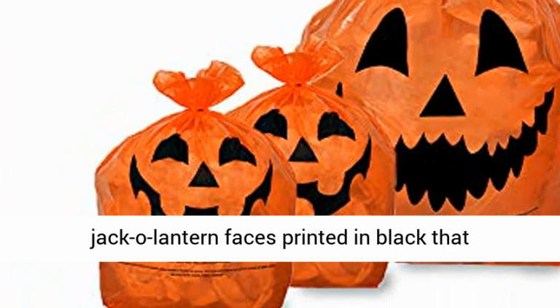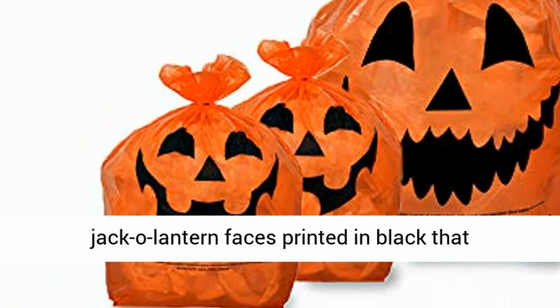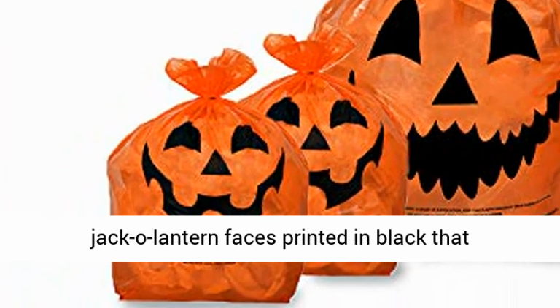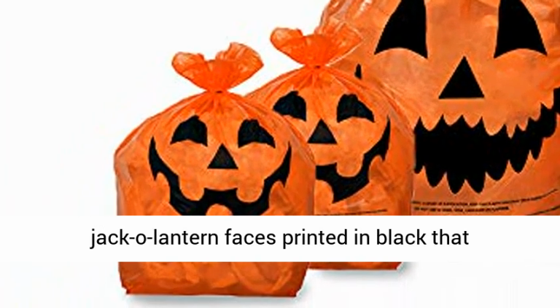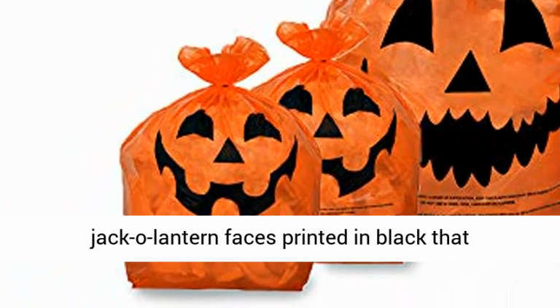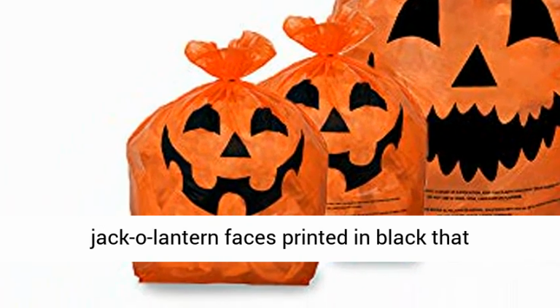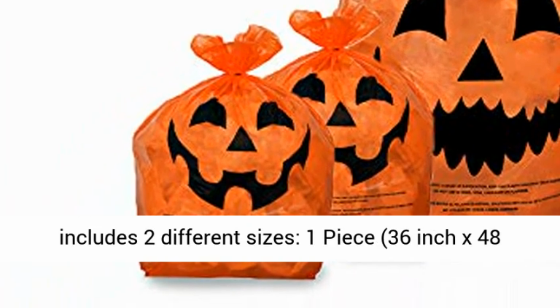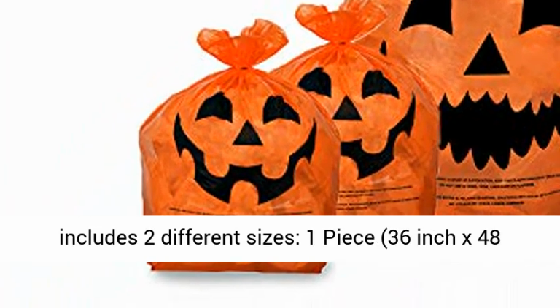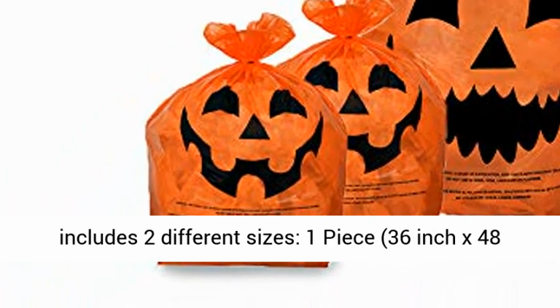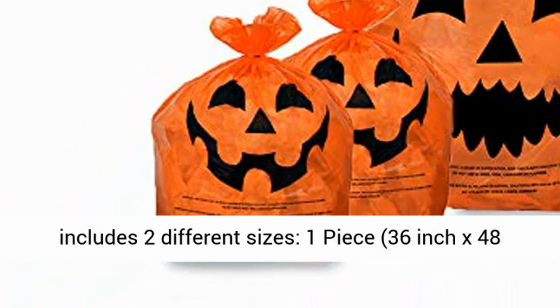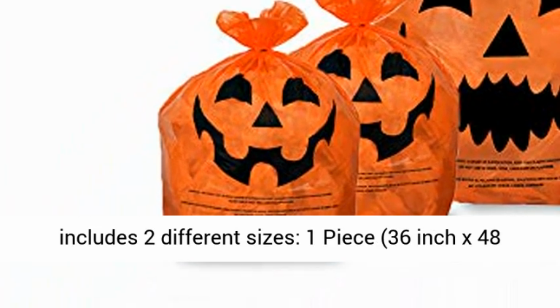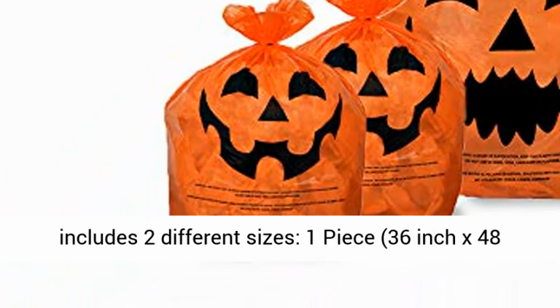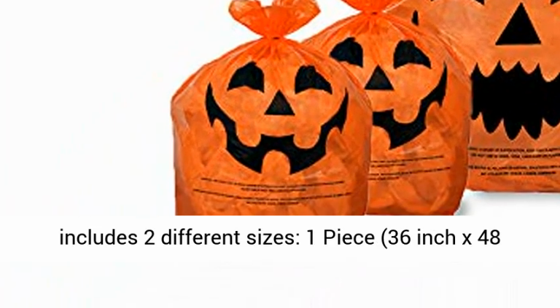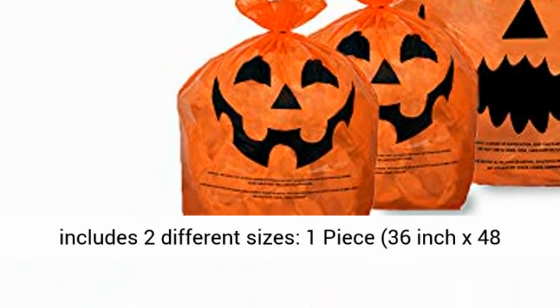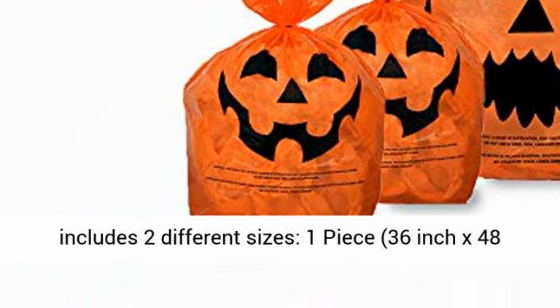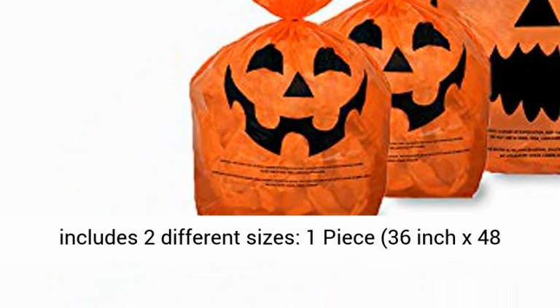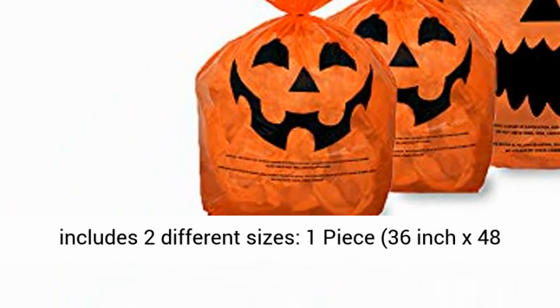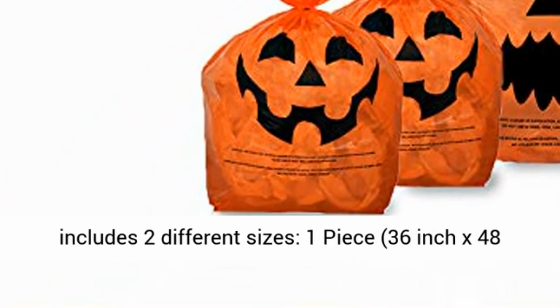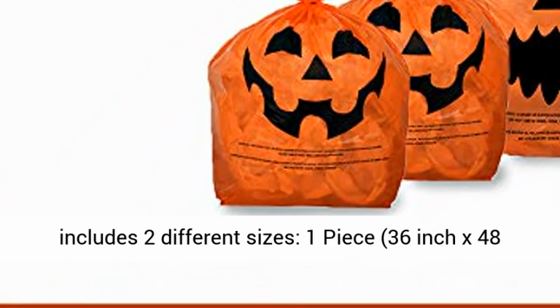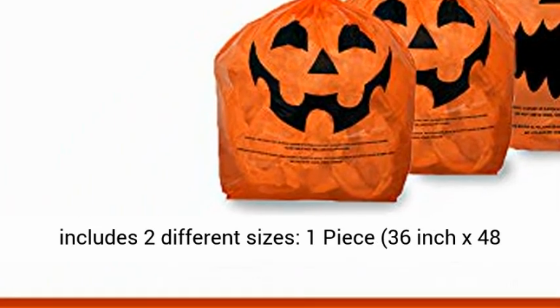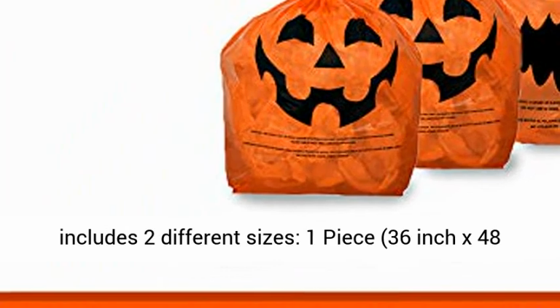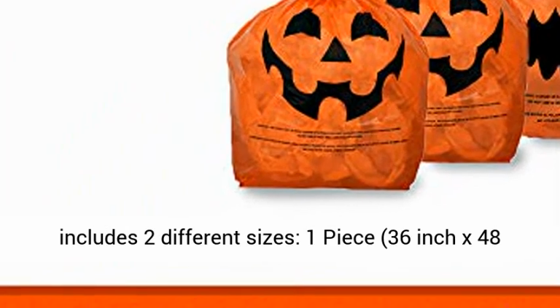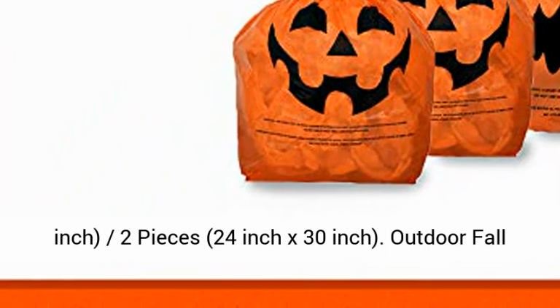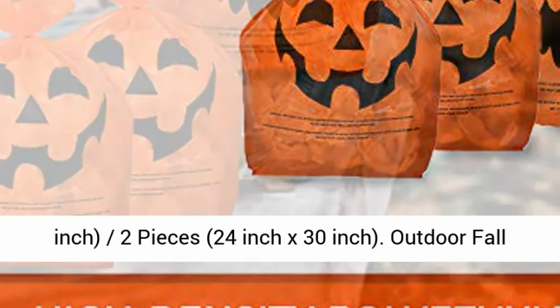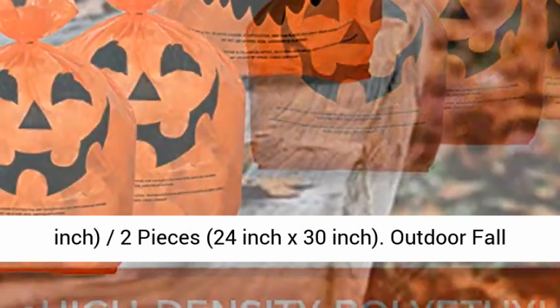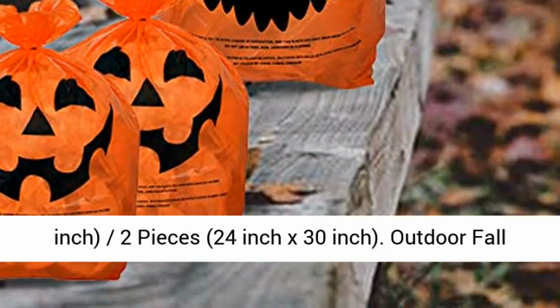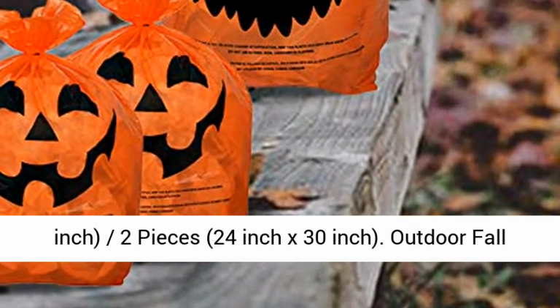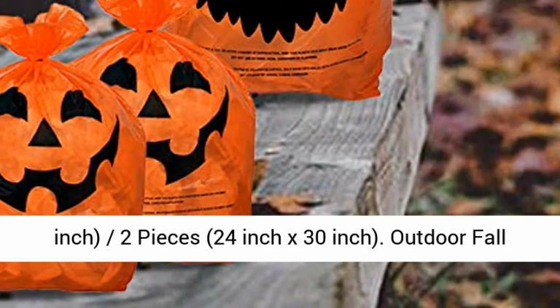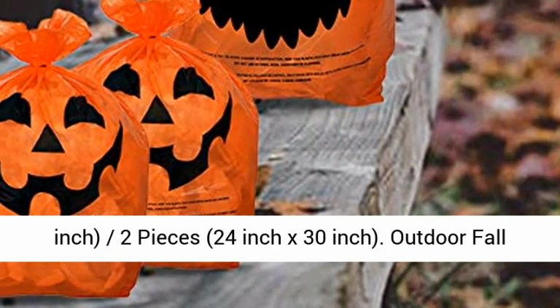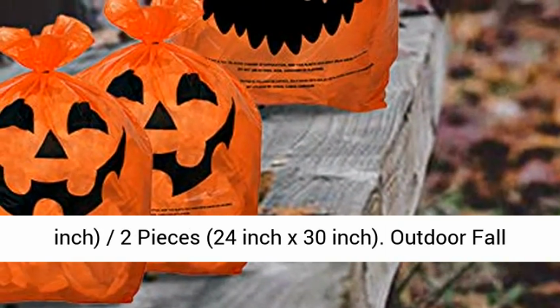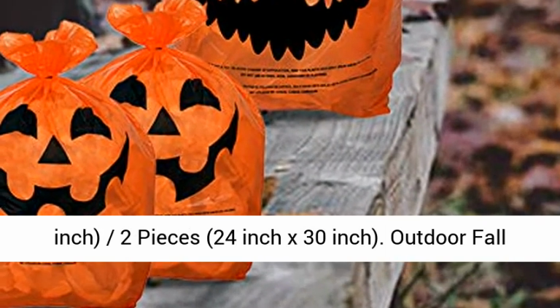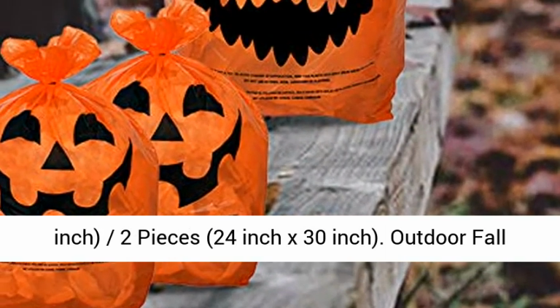Includes two different sizes: one piece 36-inch x 48-inch, and two pieces 24-inch x 30-inch.